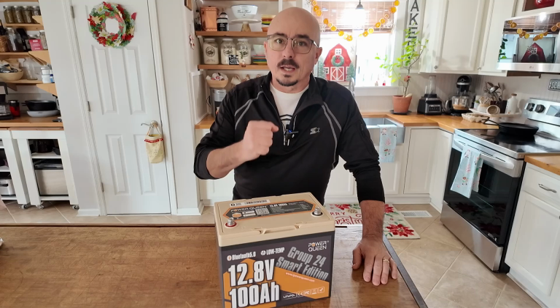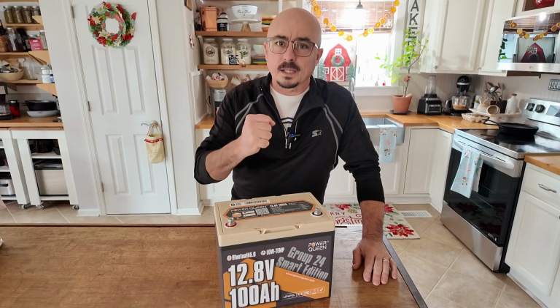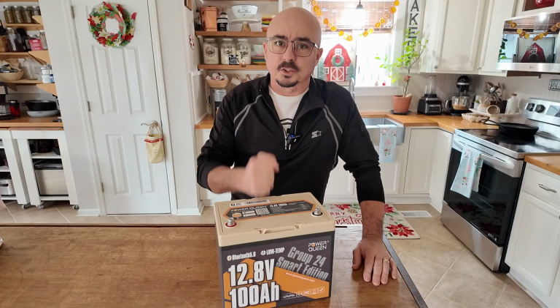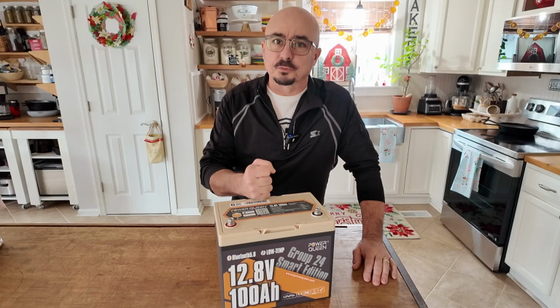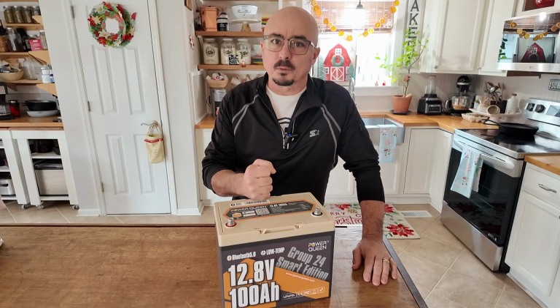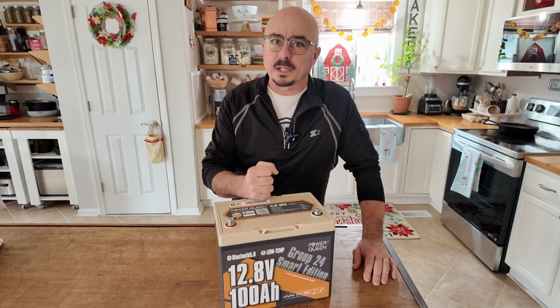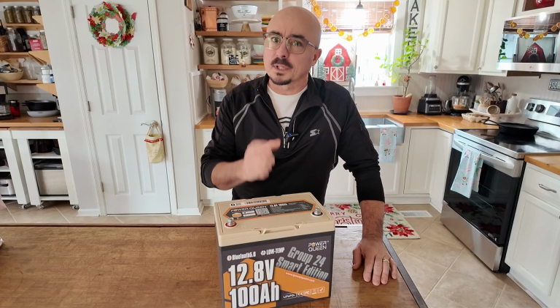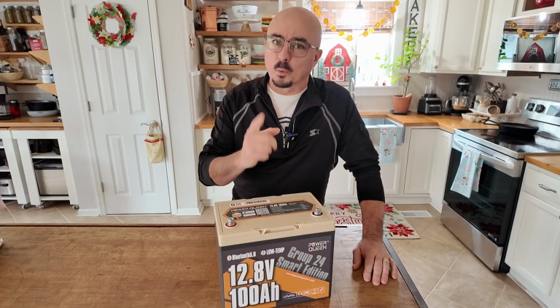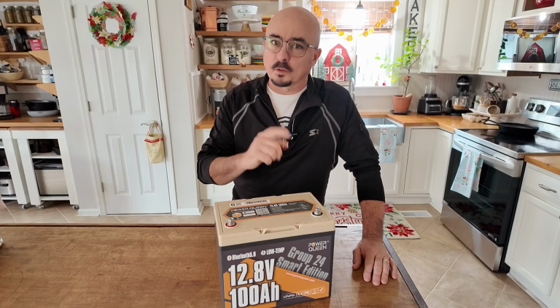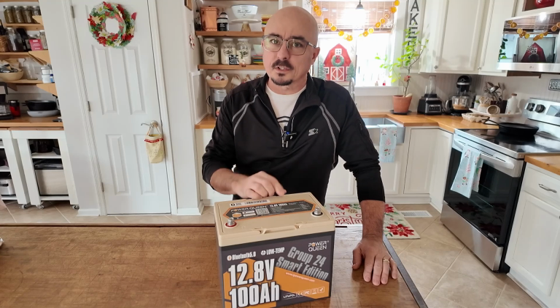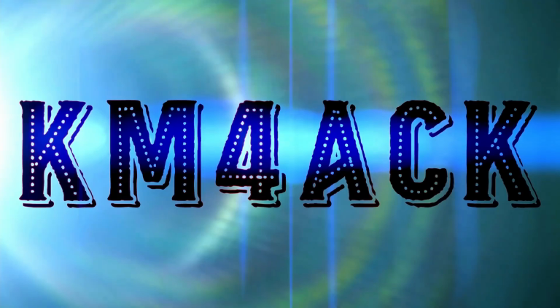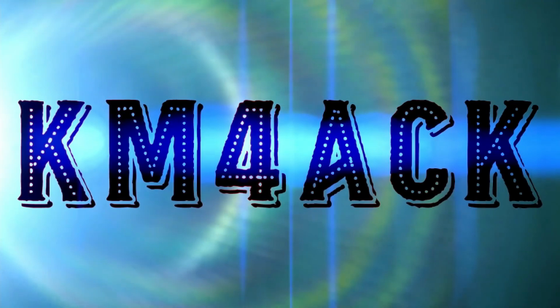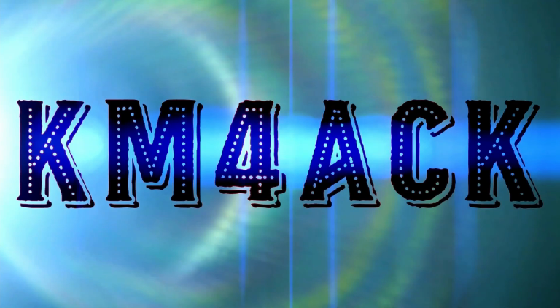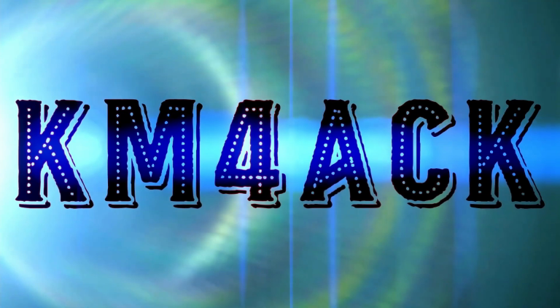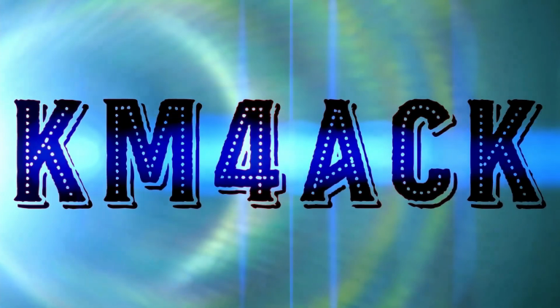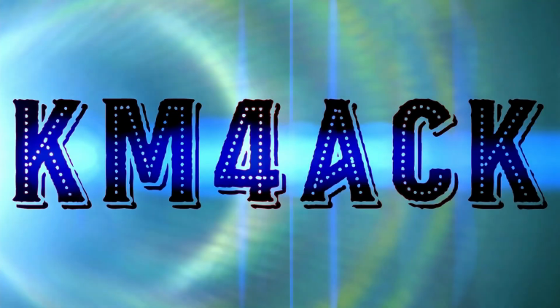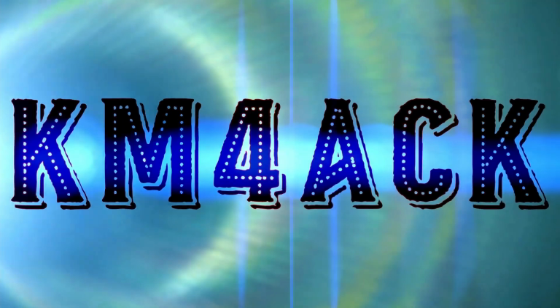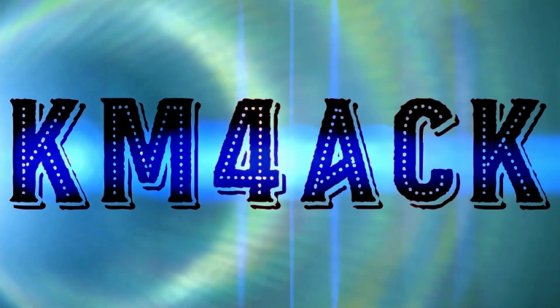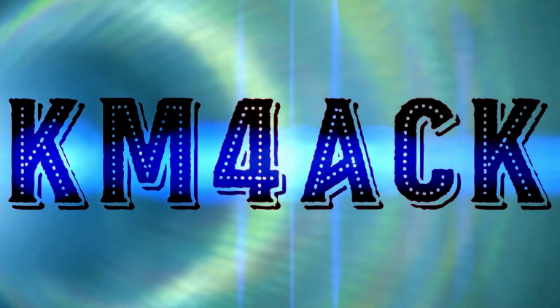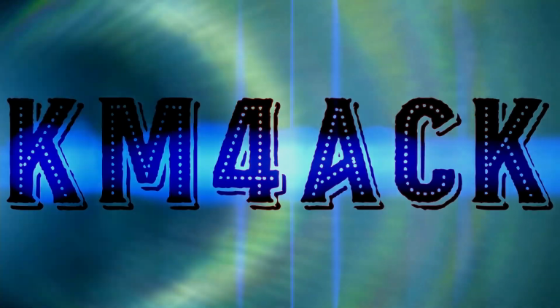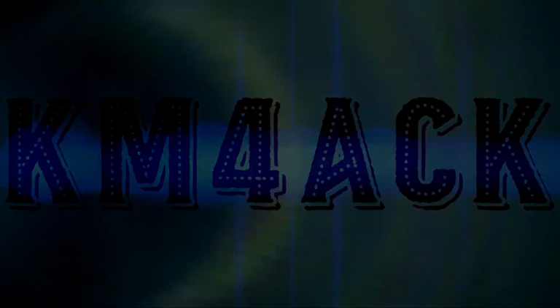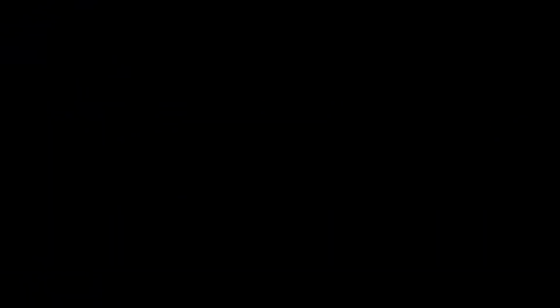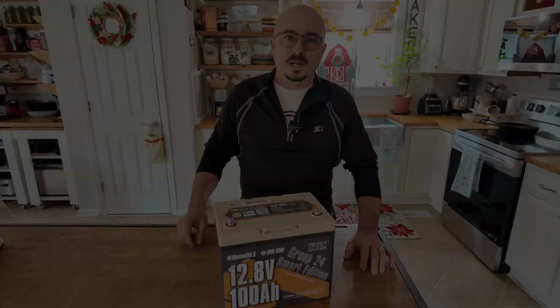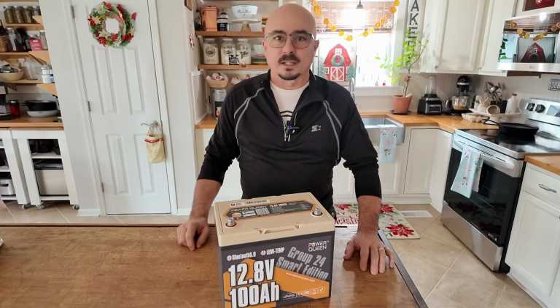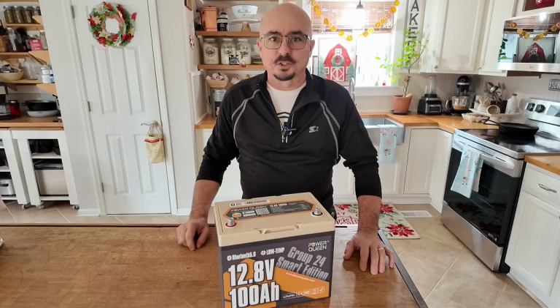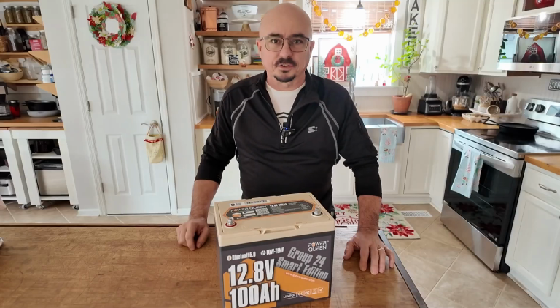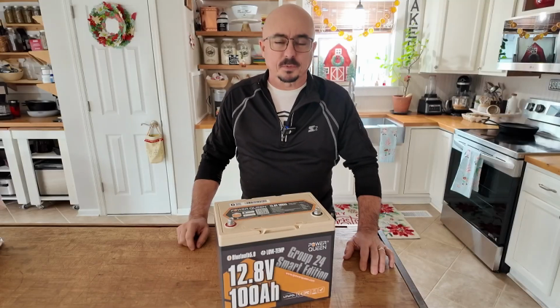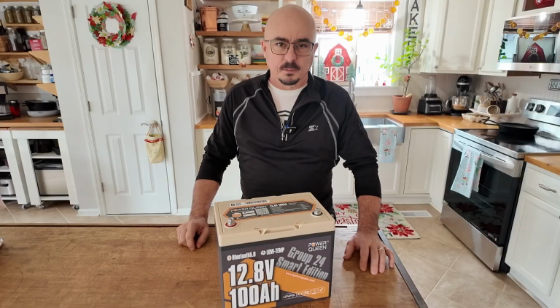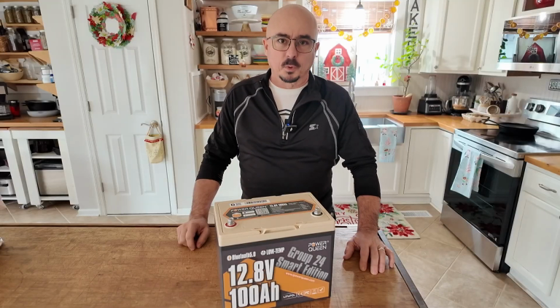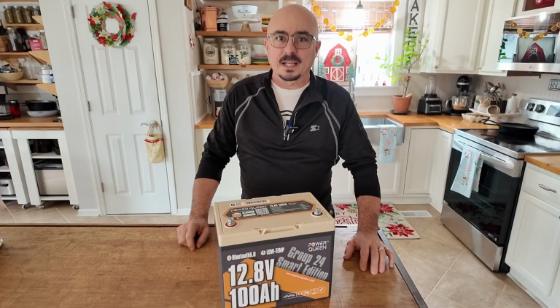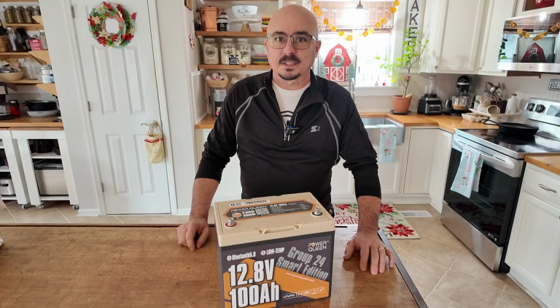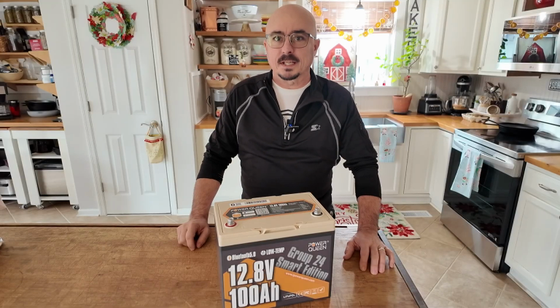Is a smart battery worth it? Stick around and we'll get right to it. Hey, welcome back guys, Jason KM4ACK.